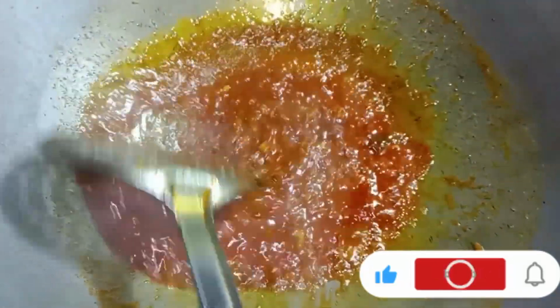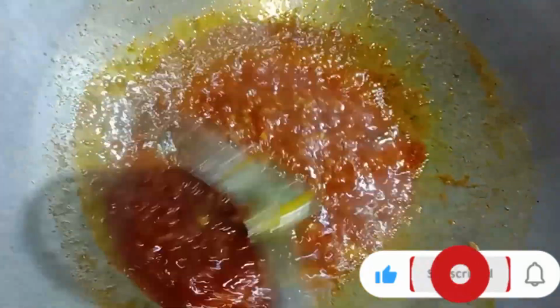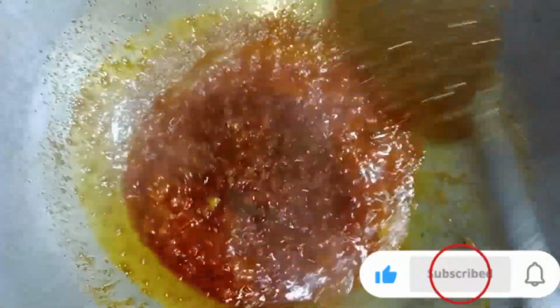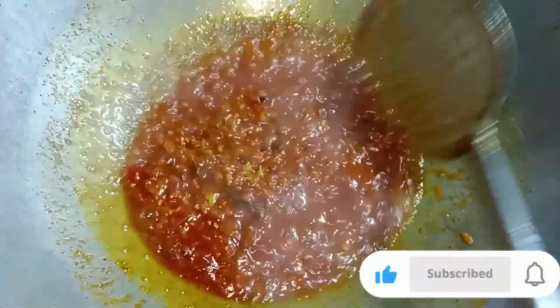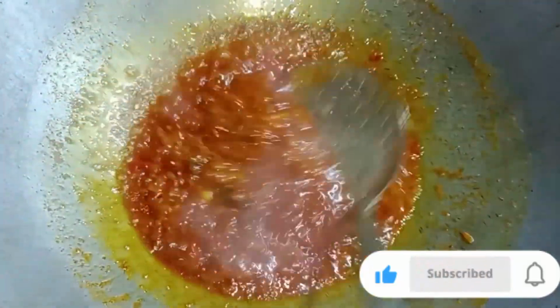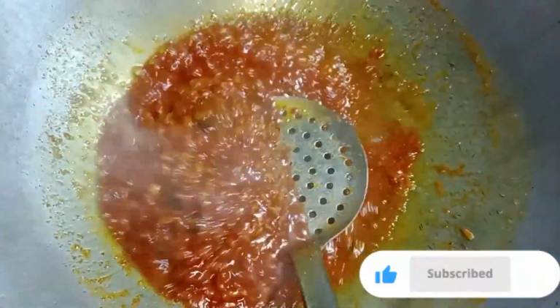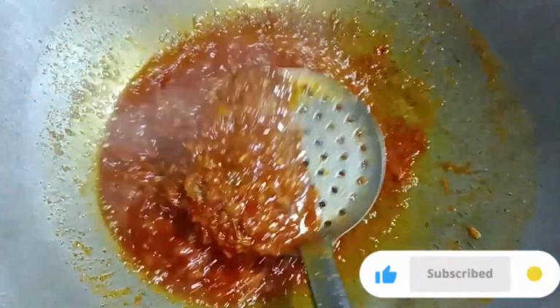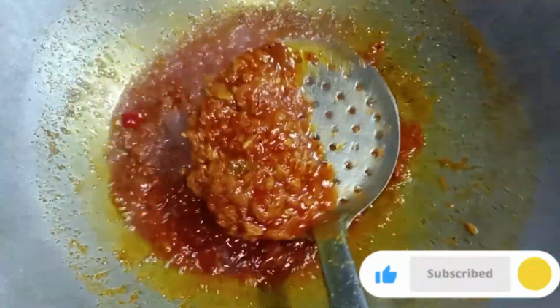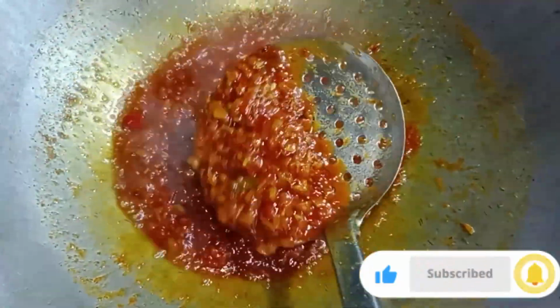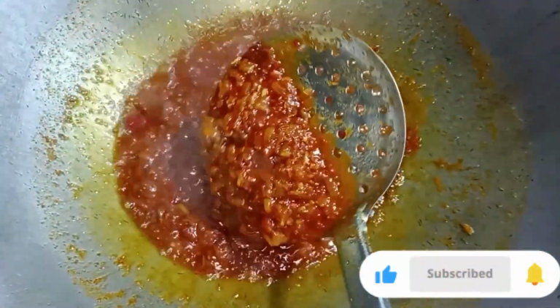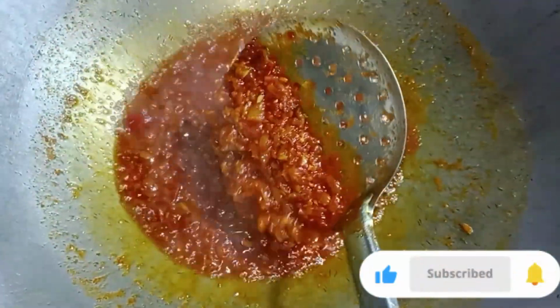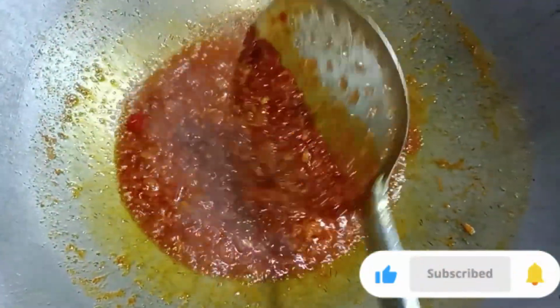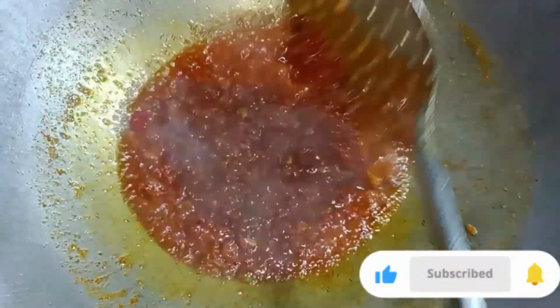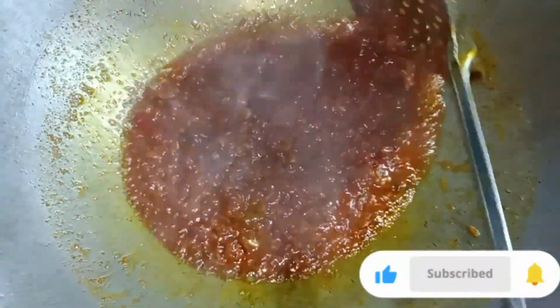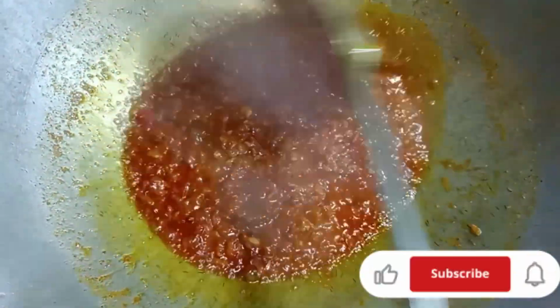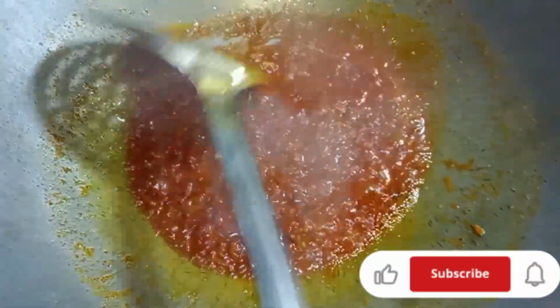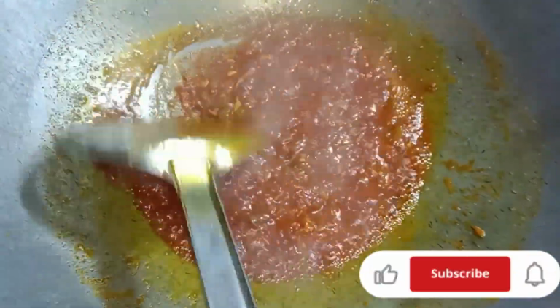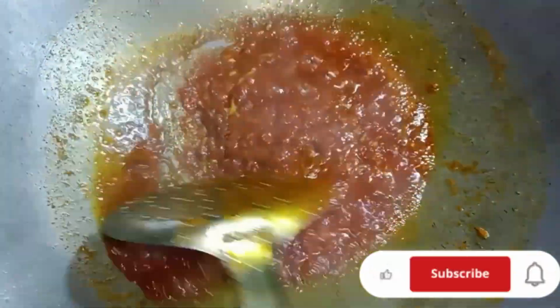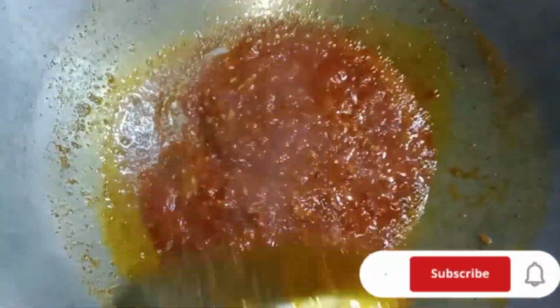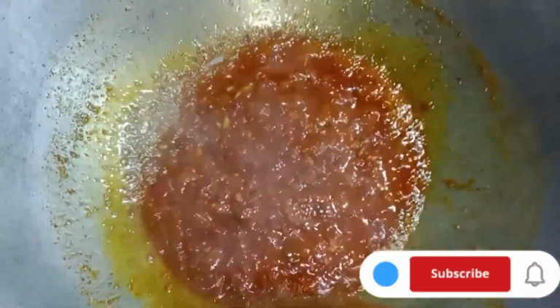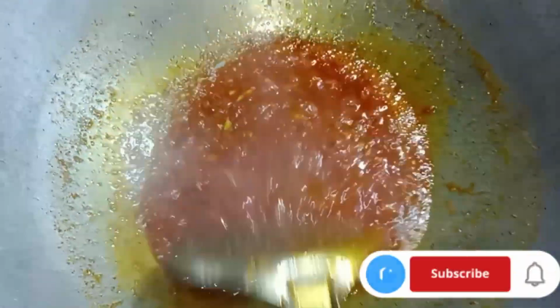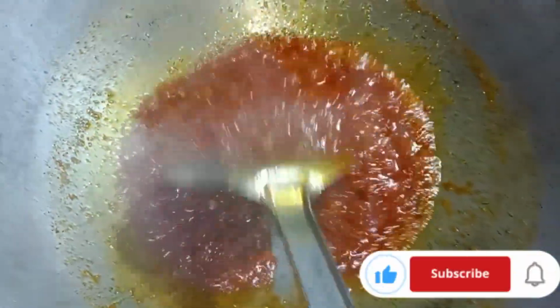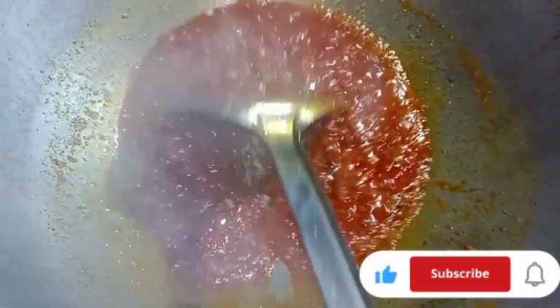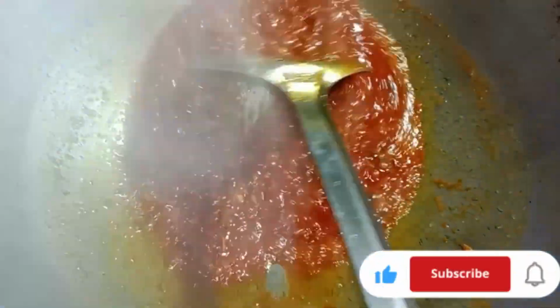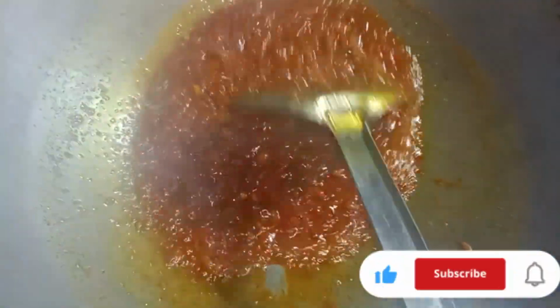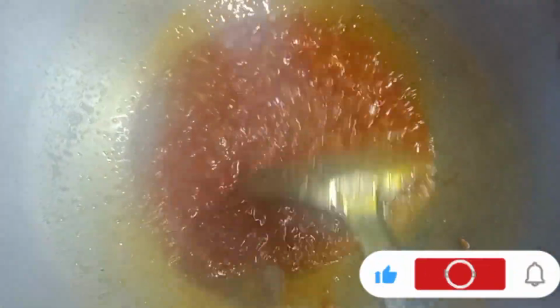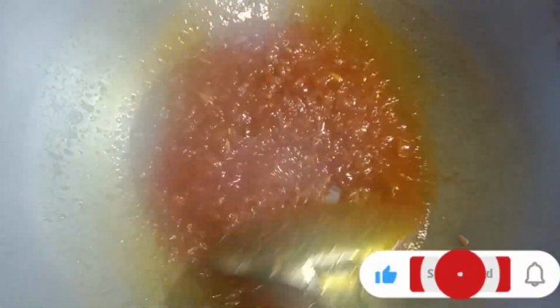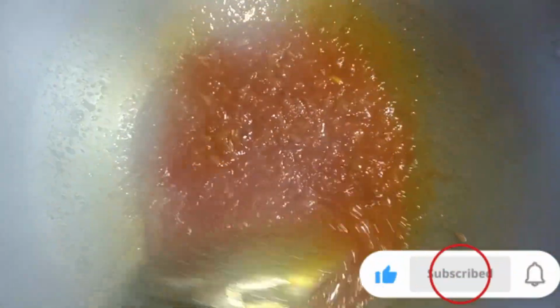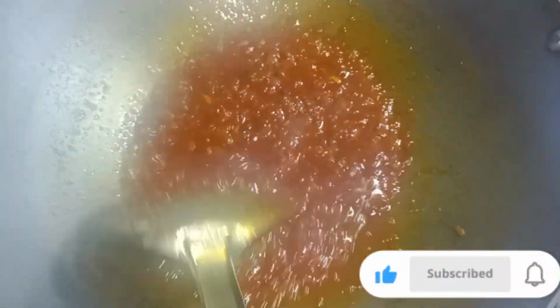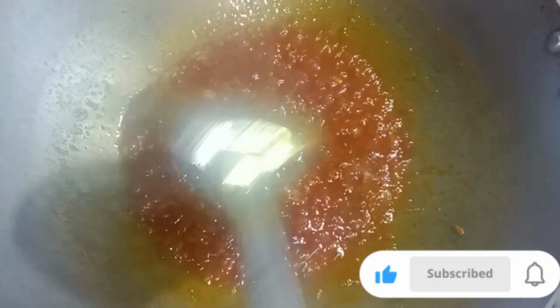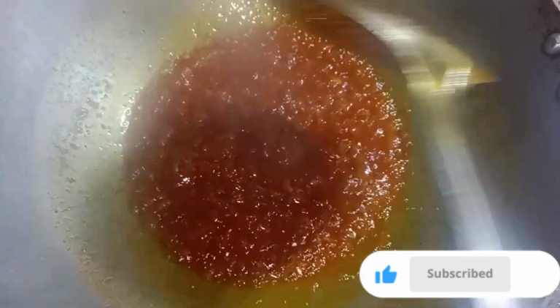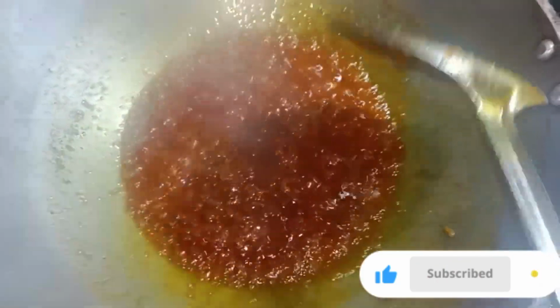We add more water, then we add water, which we can see.